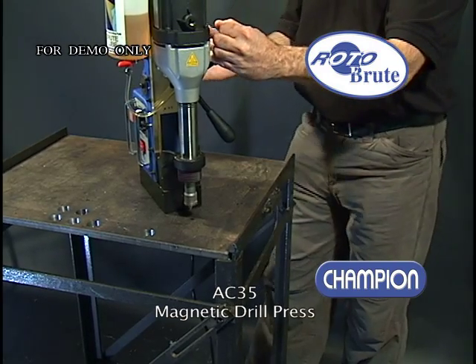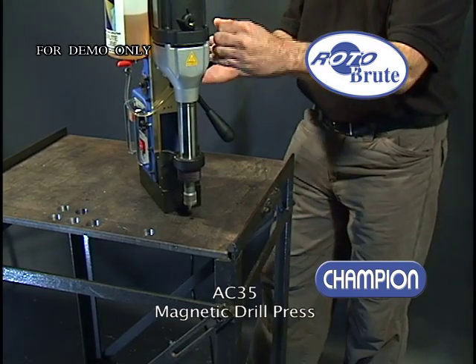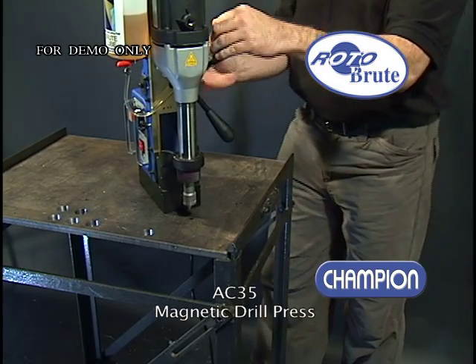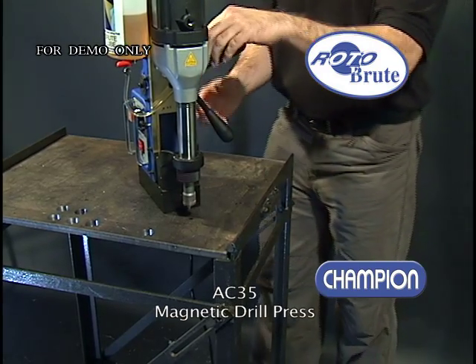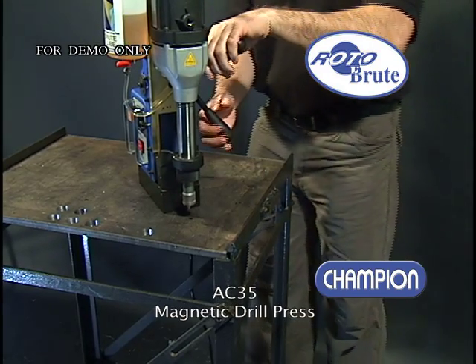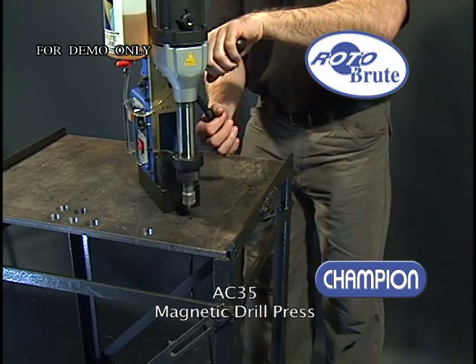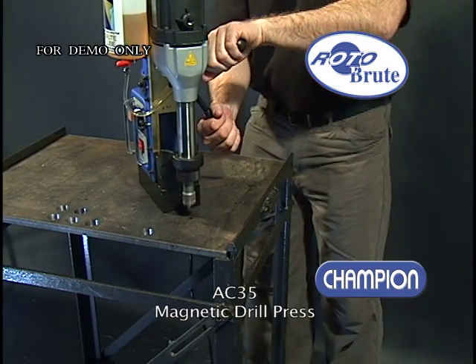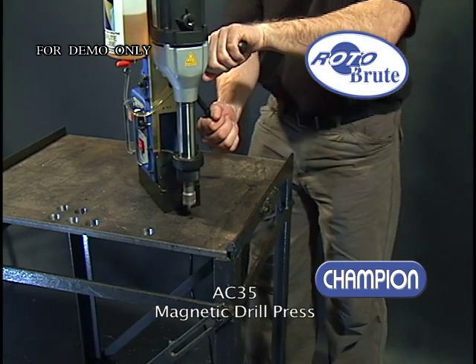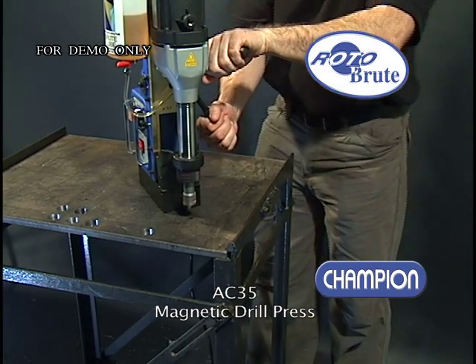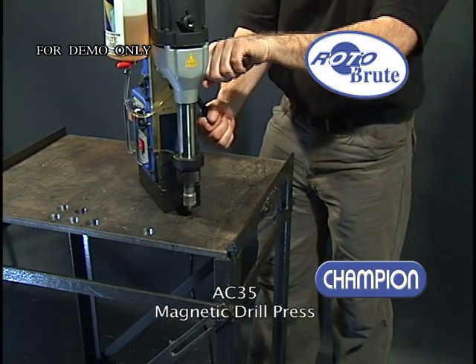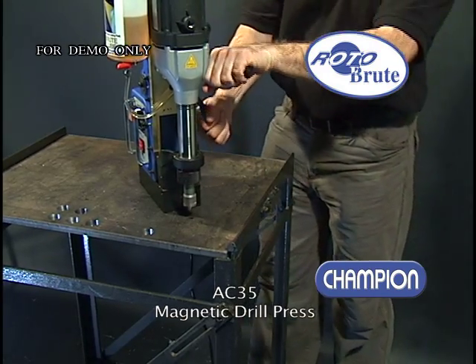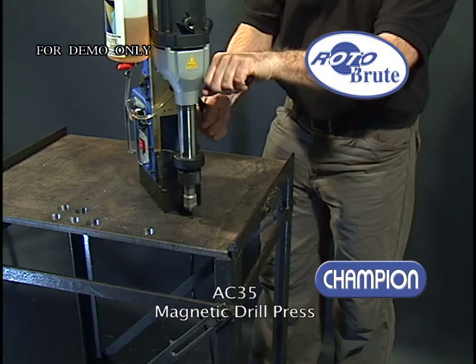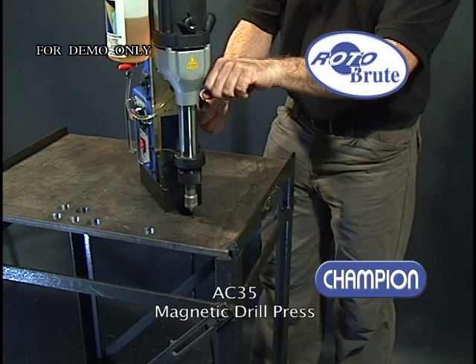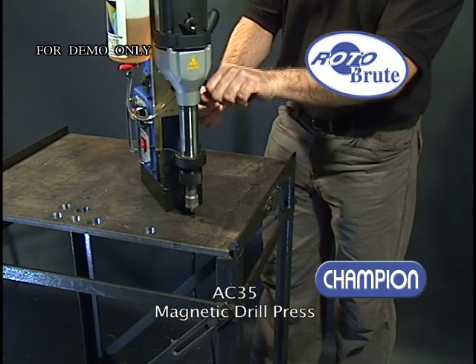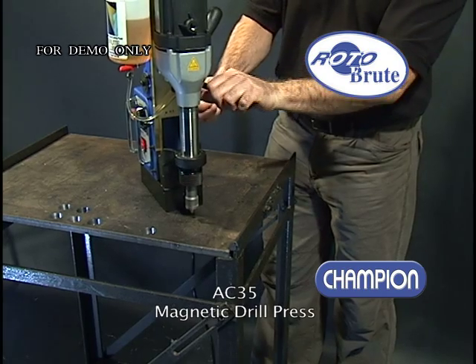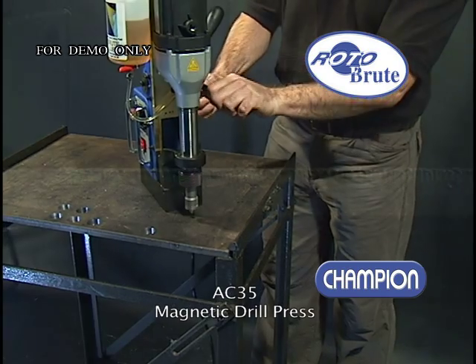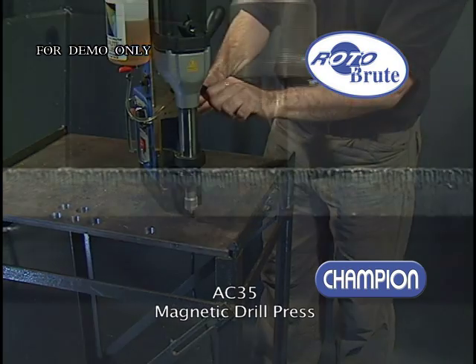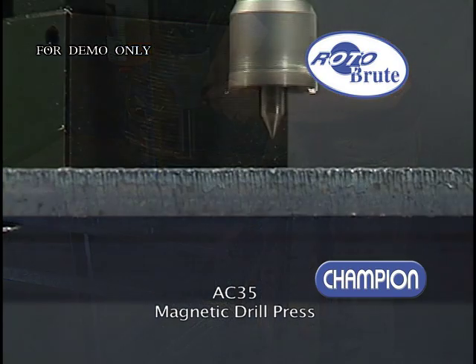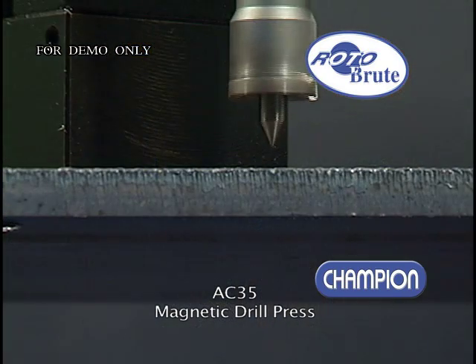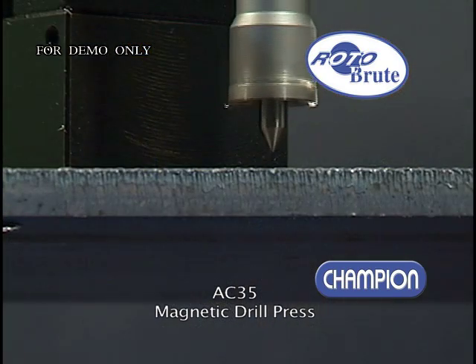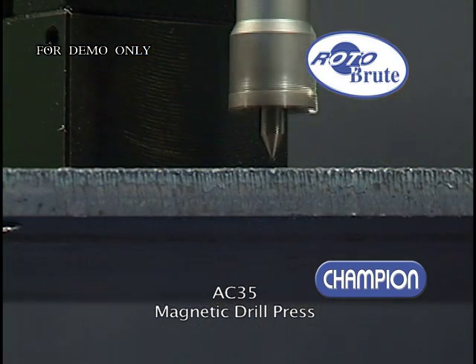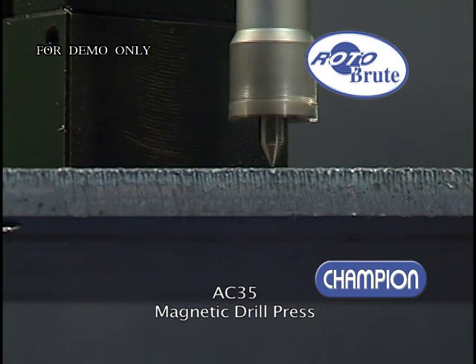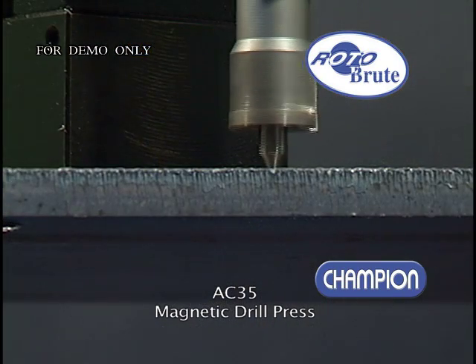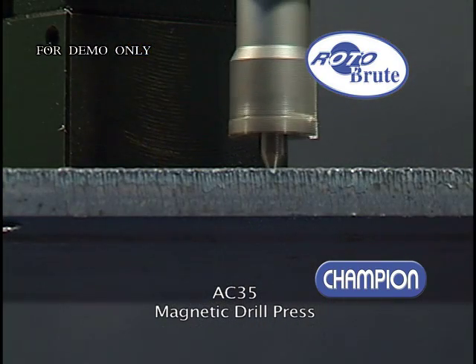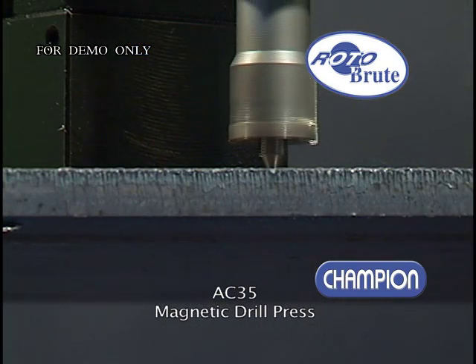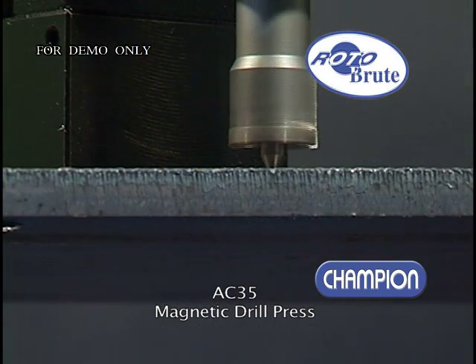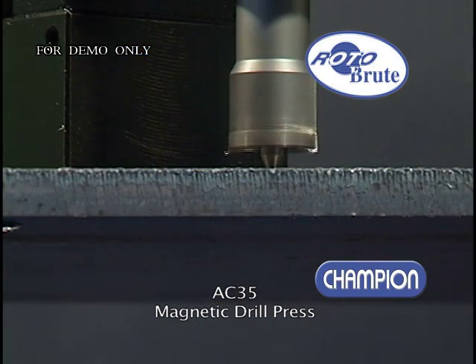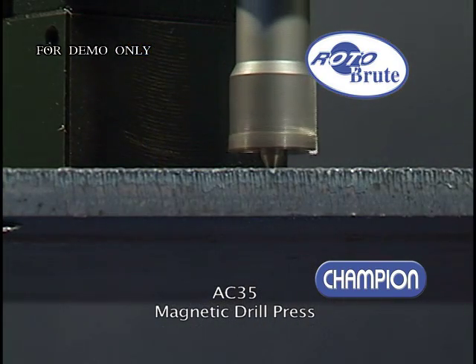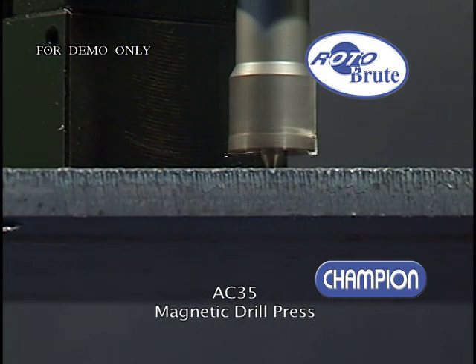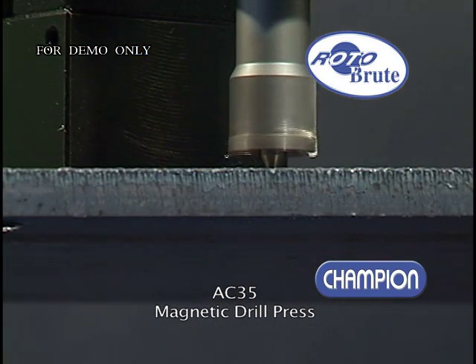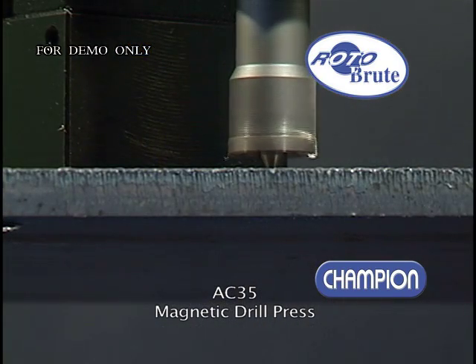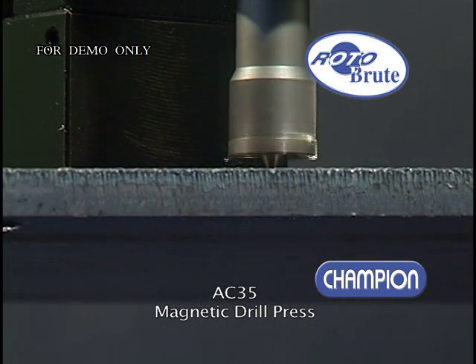The result is fast, clean, virtually bur-free holes. The ProLine.